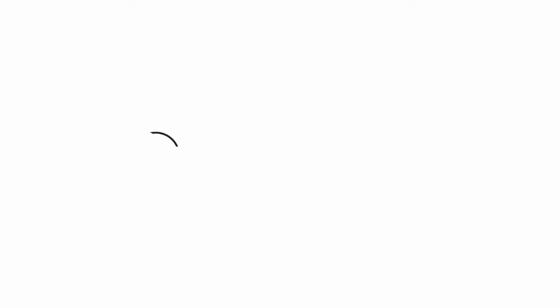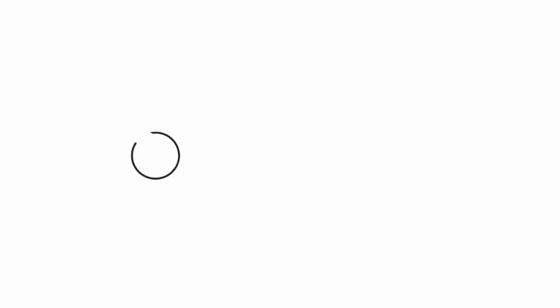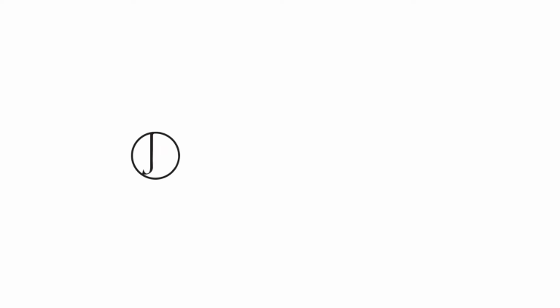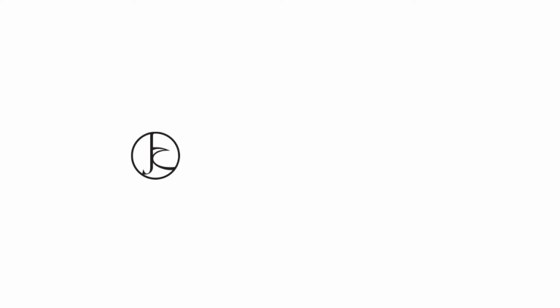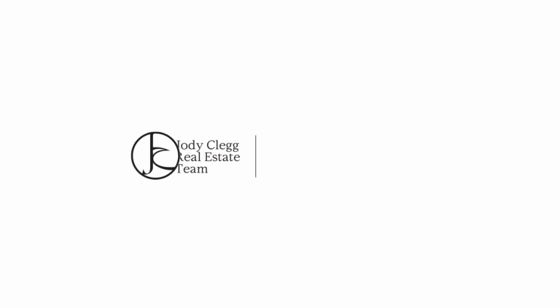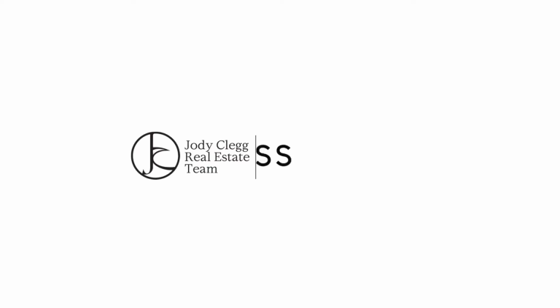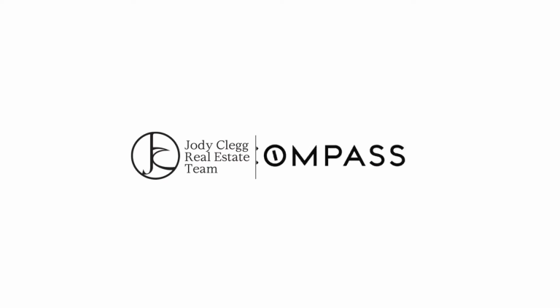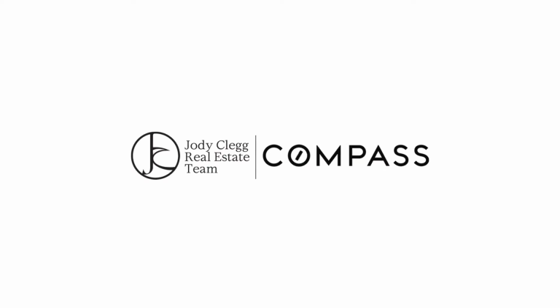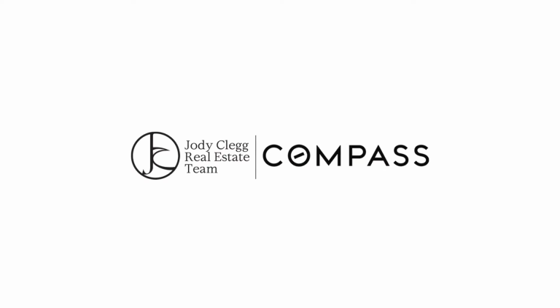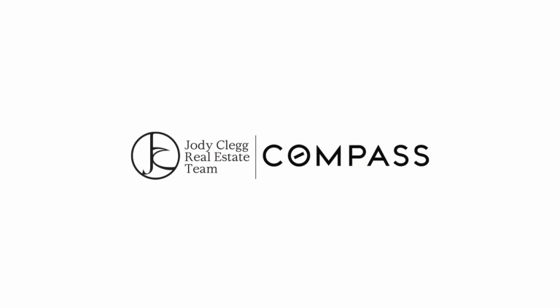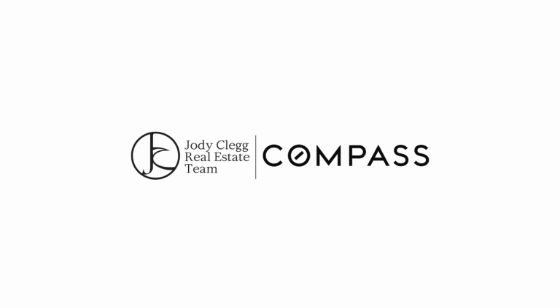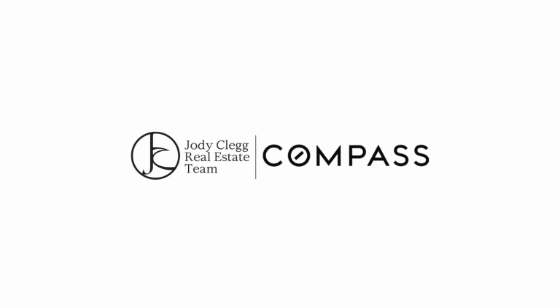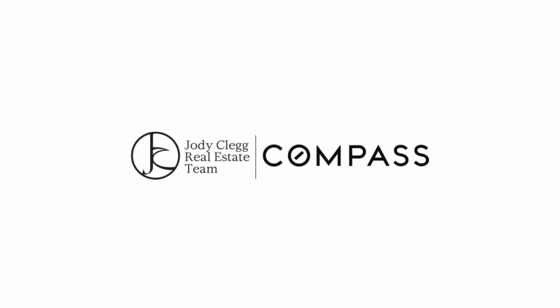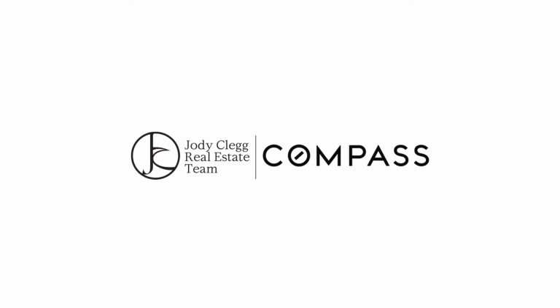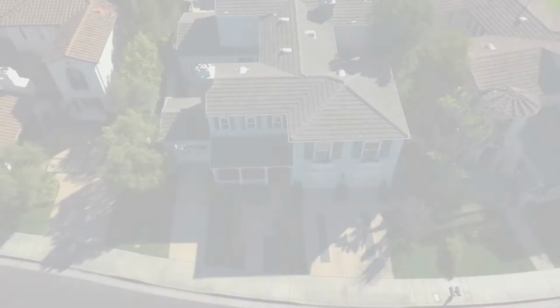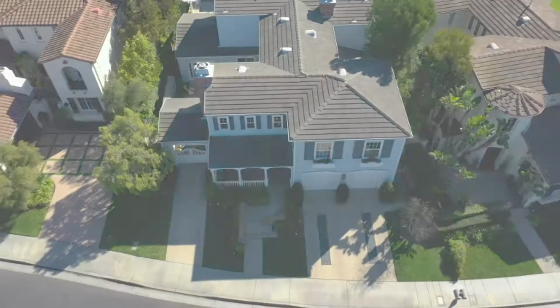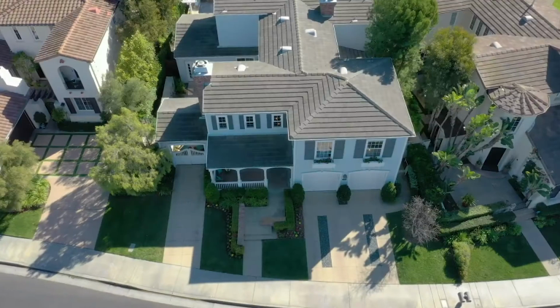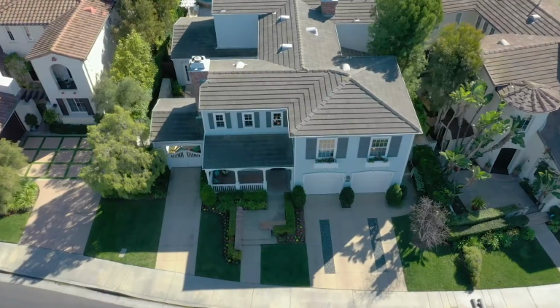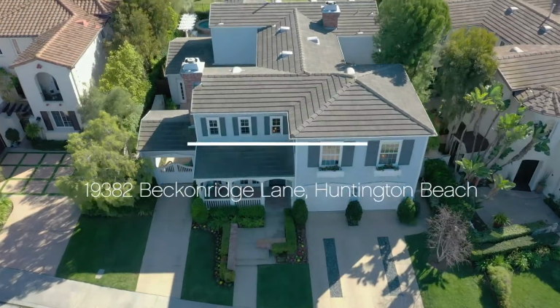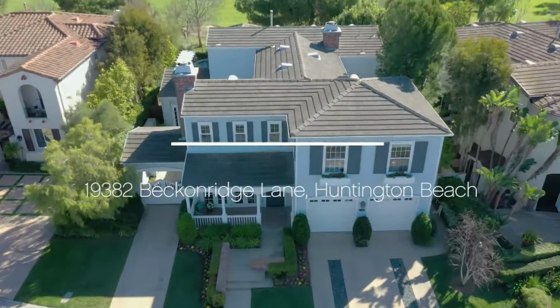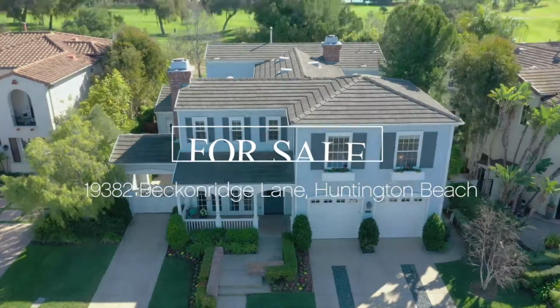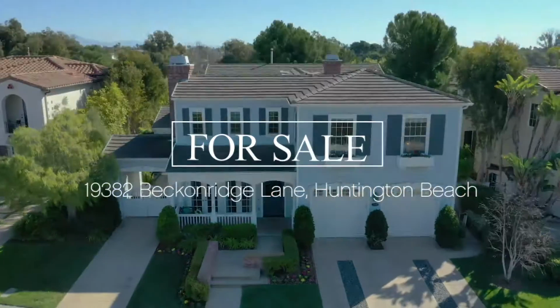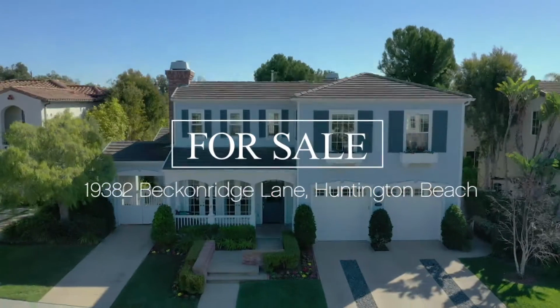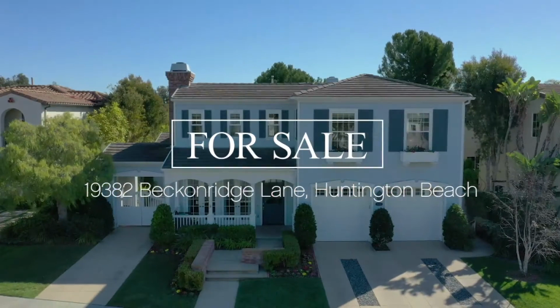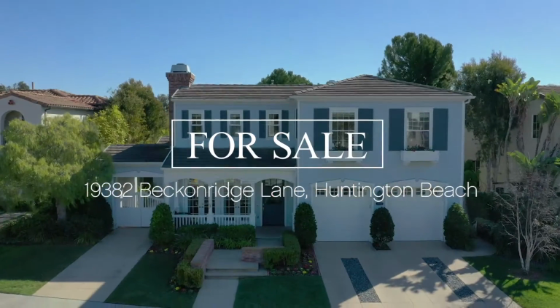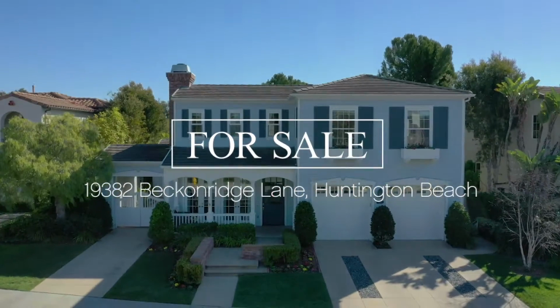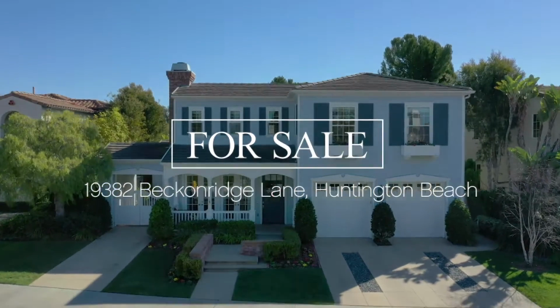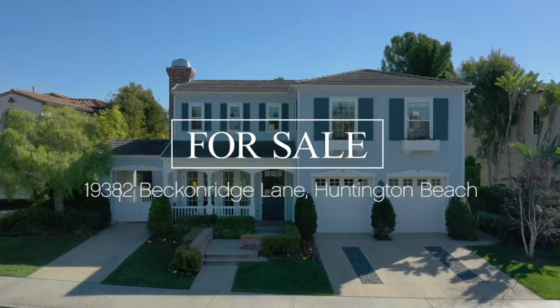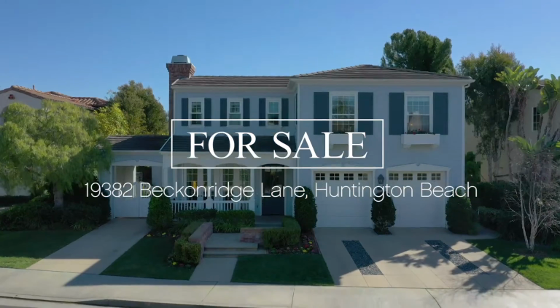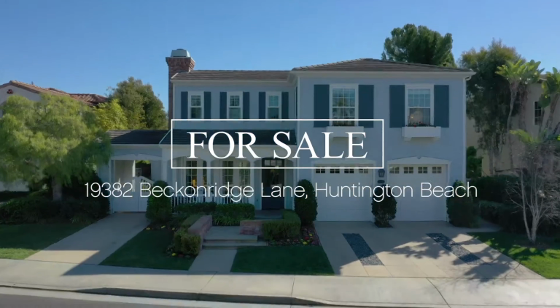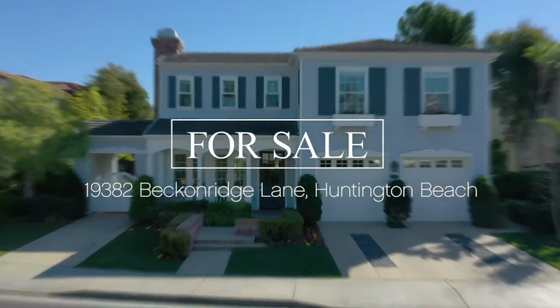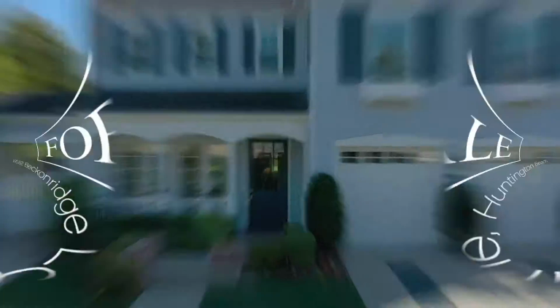Presented by the Jody Clegg team. This exquisite gated Seacliff estate is the ideal family home.